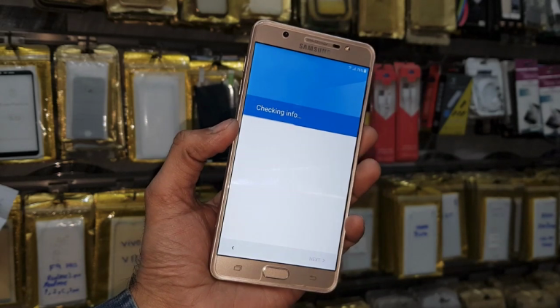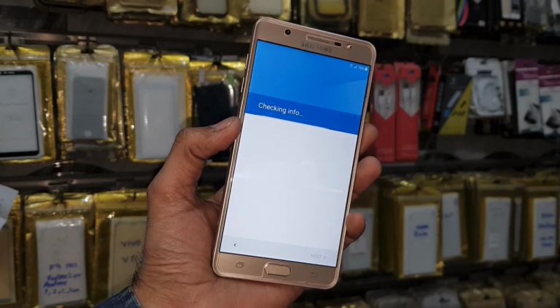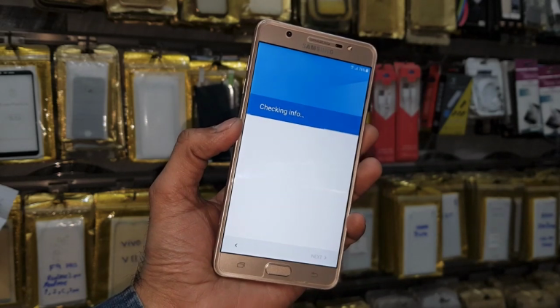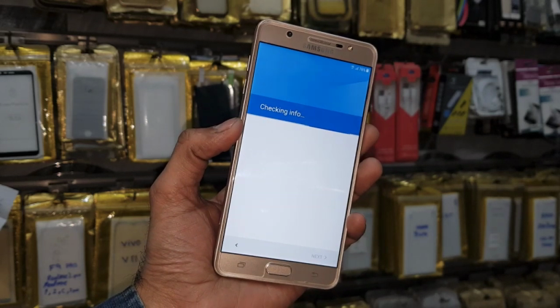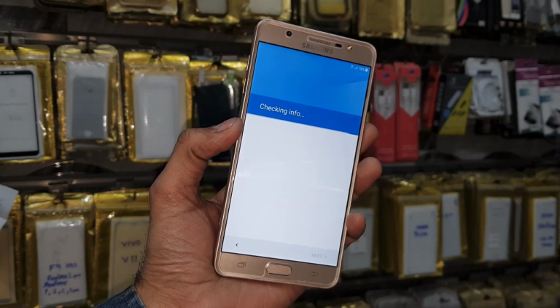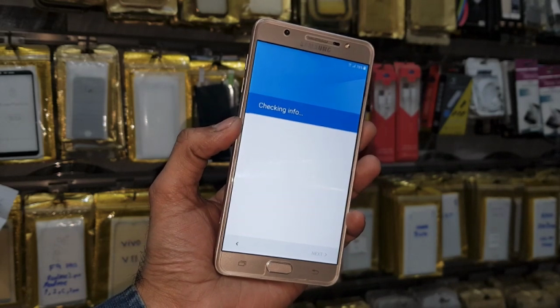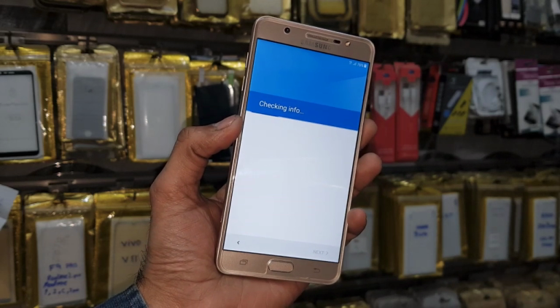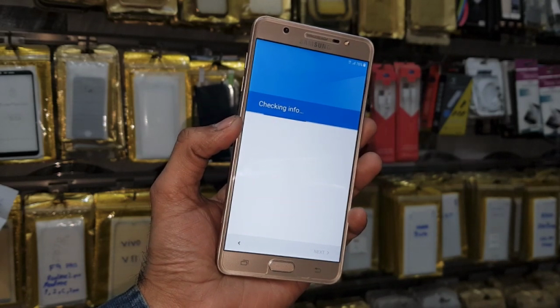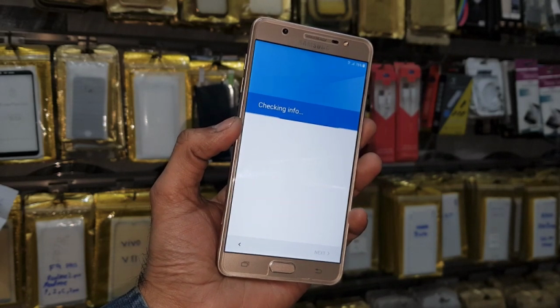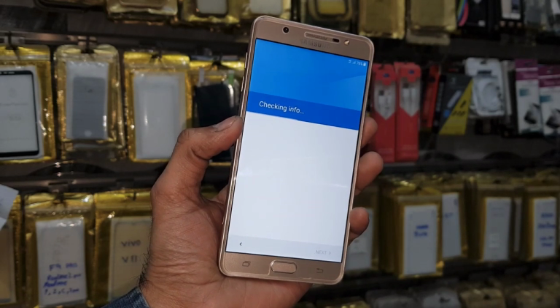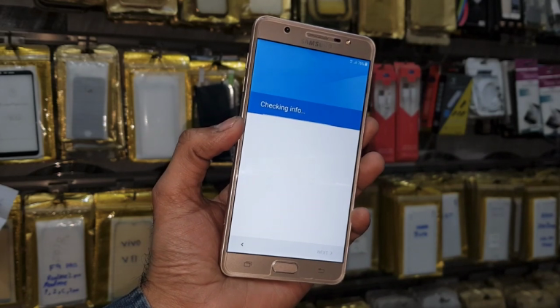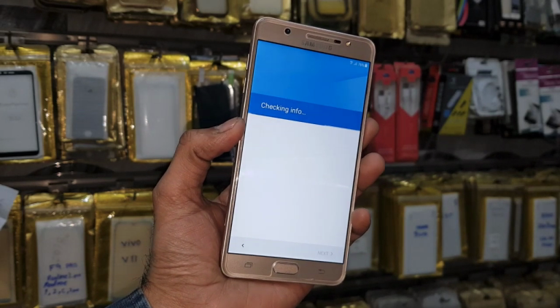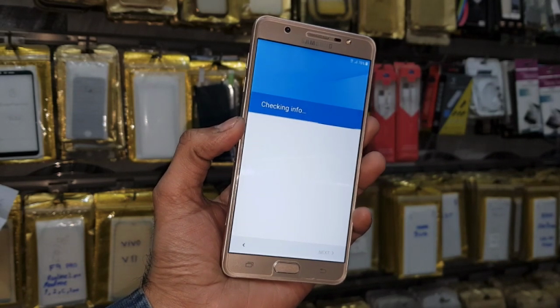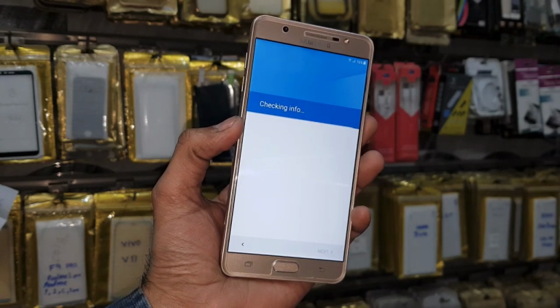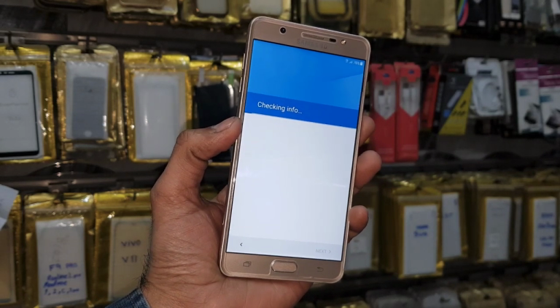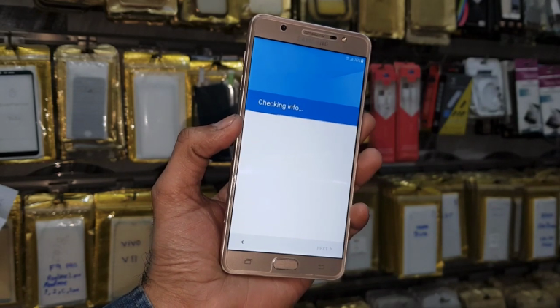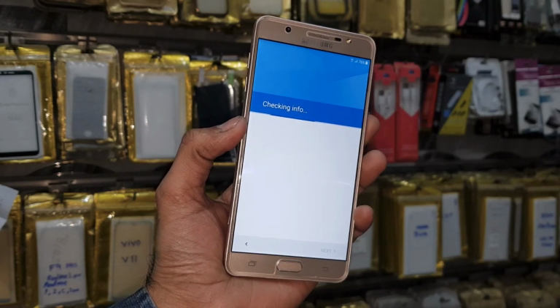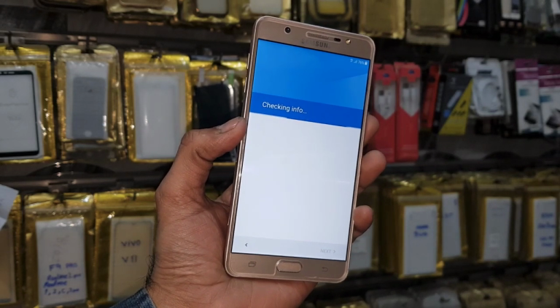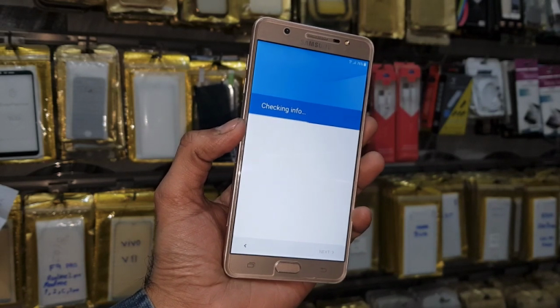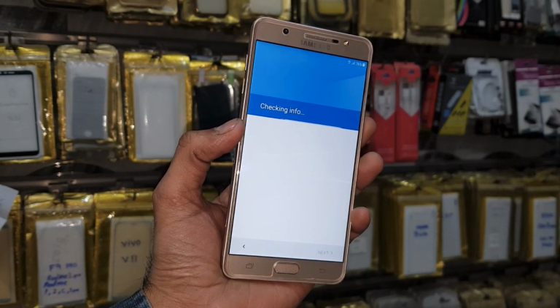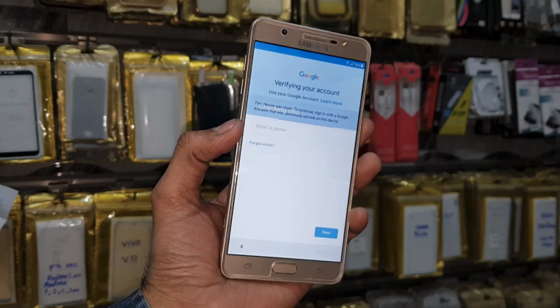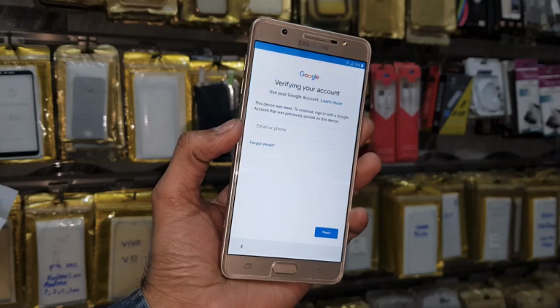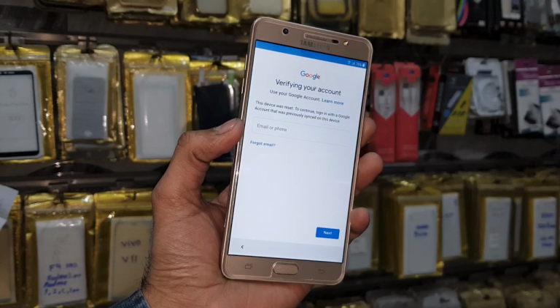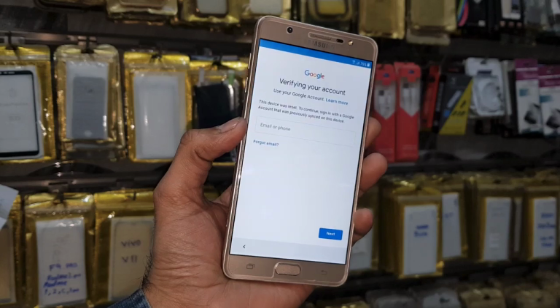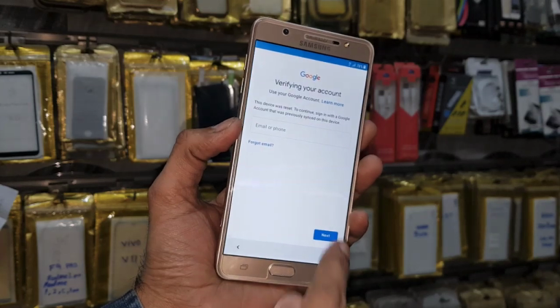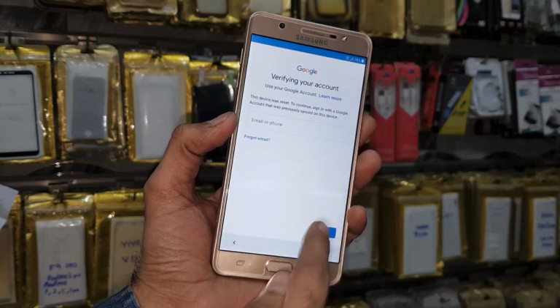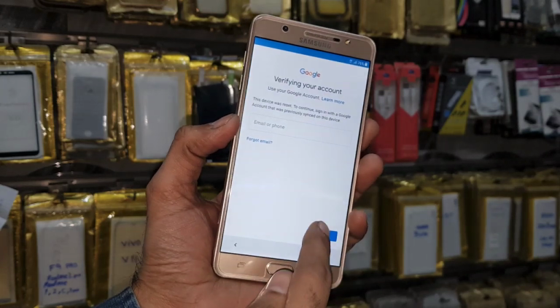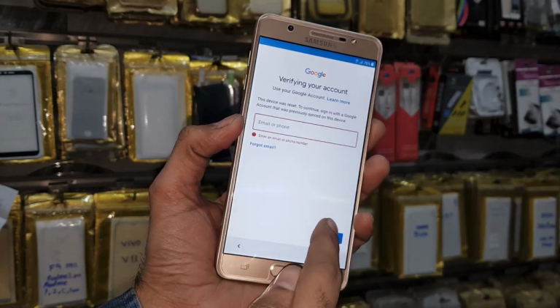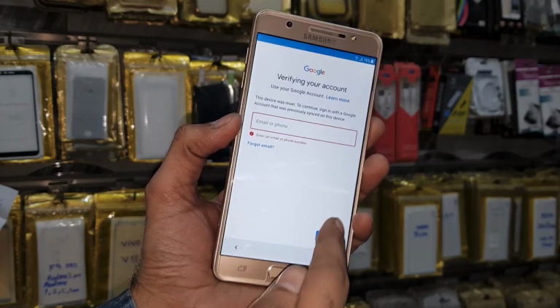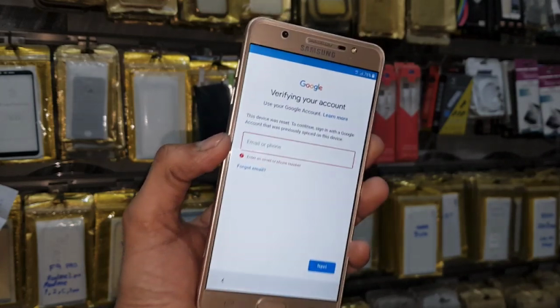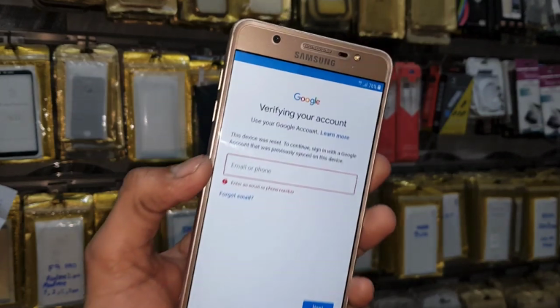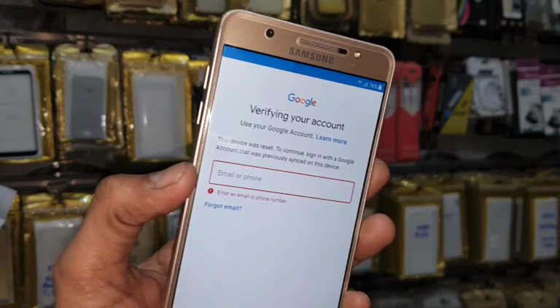First of all I am going to show you that this device is asking for a Gmail account, you can see here. So keep watching this video.